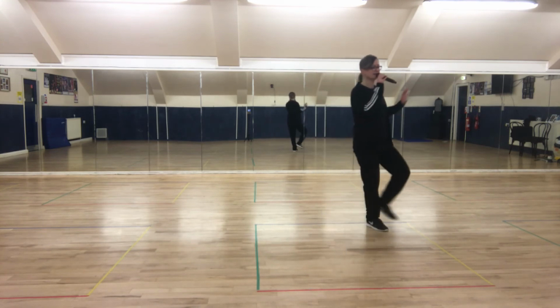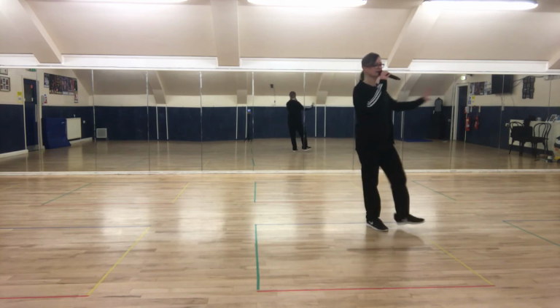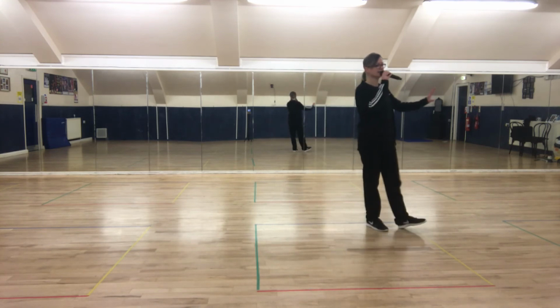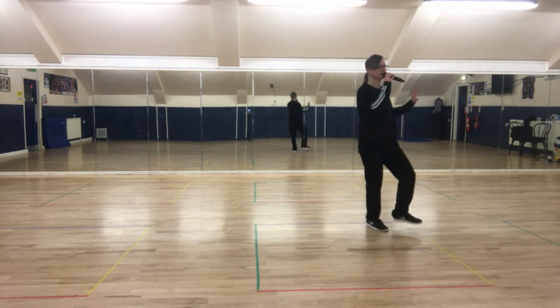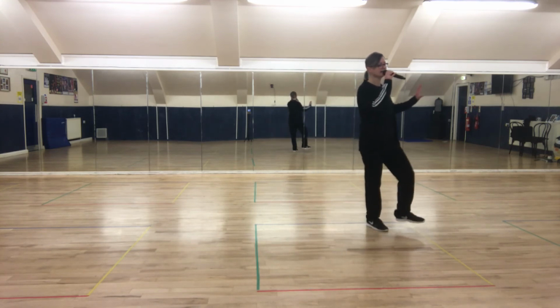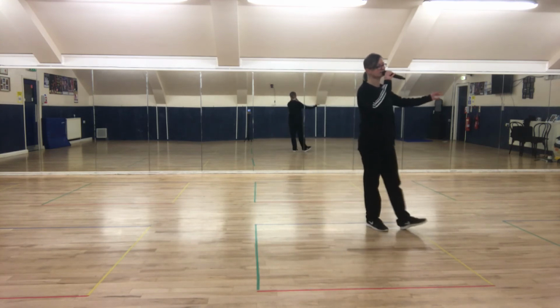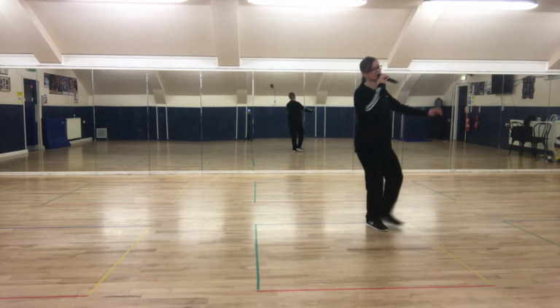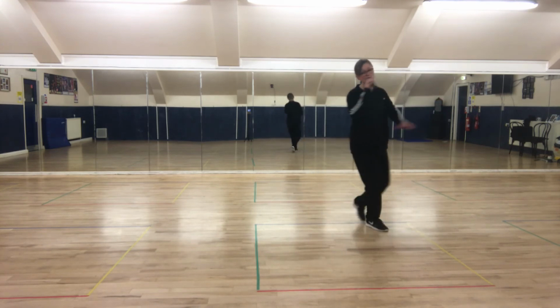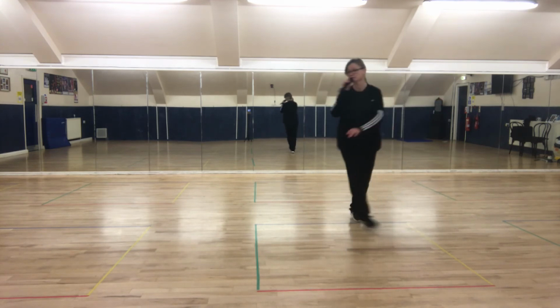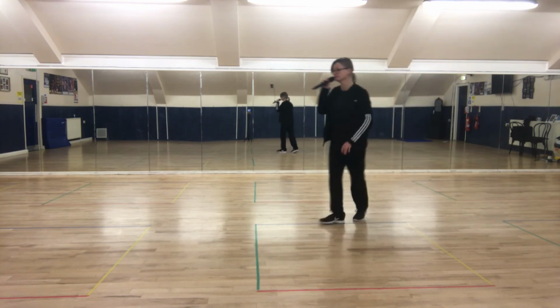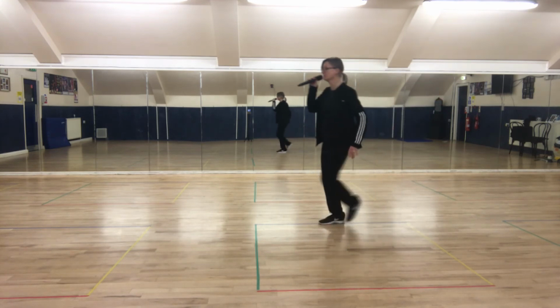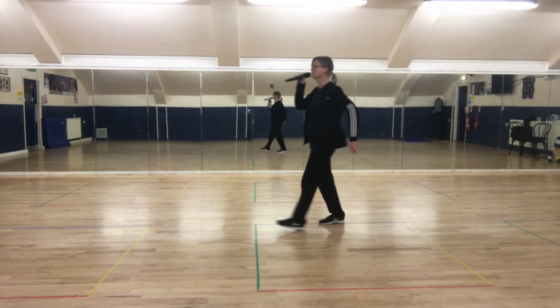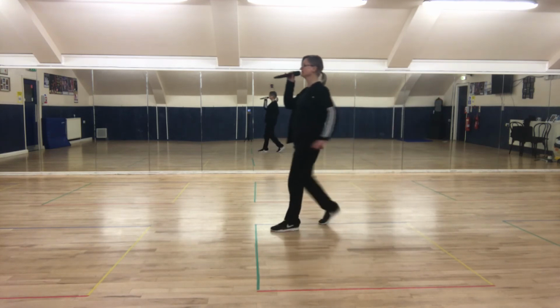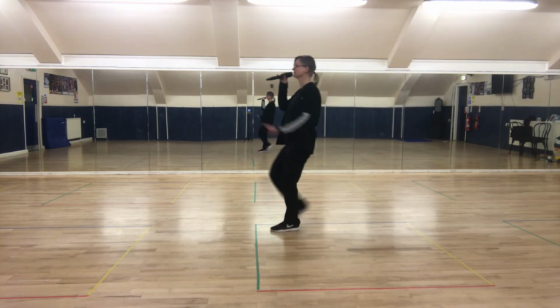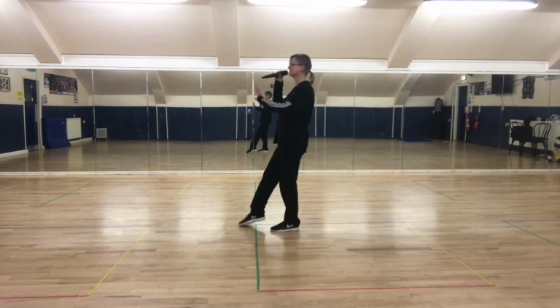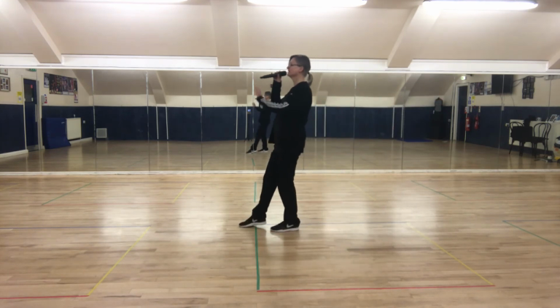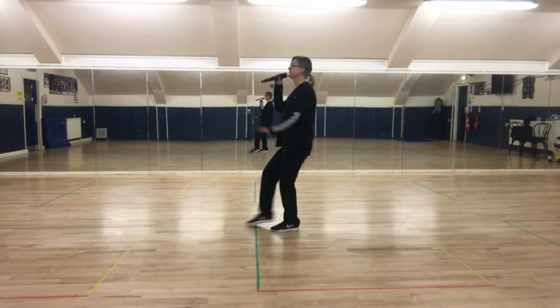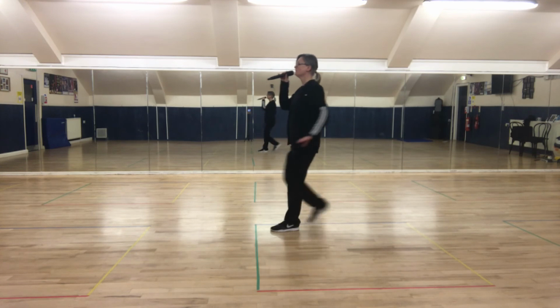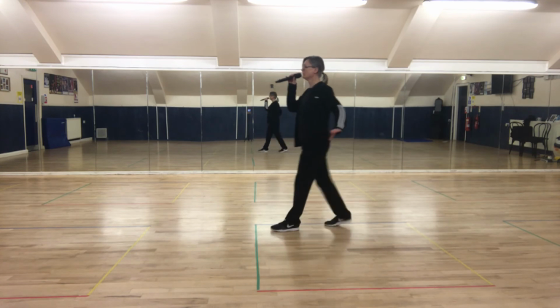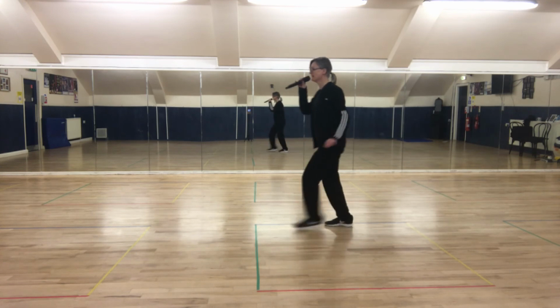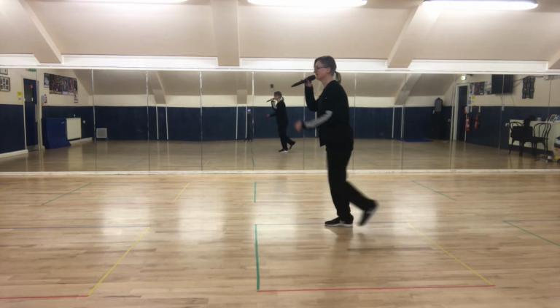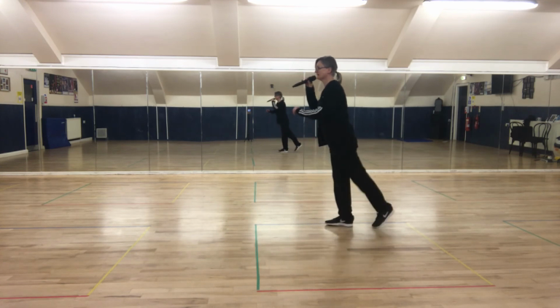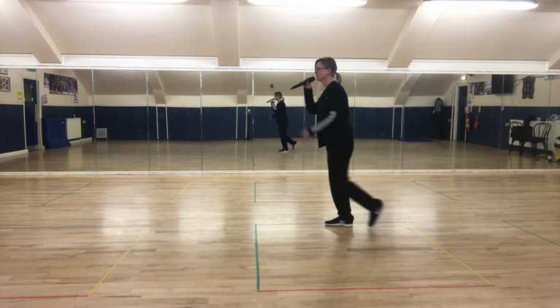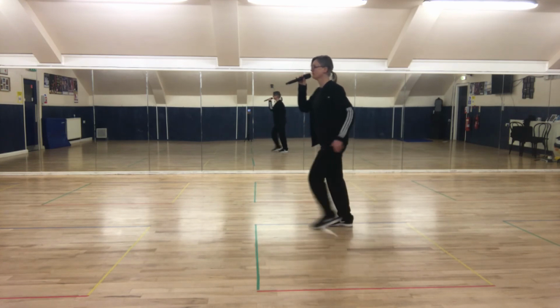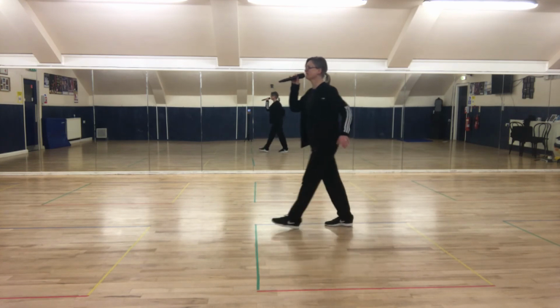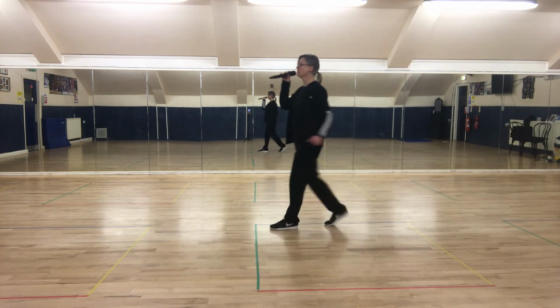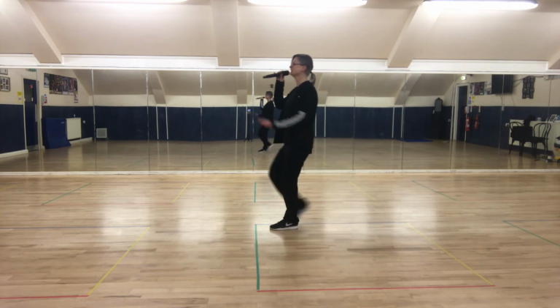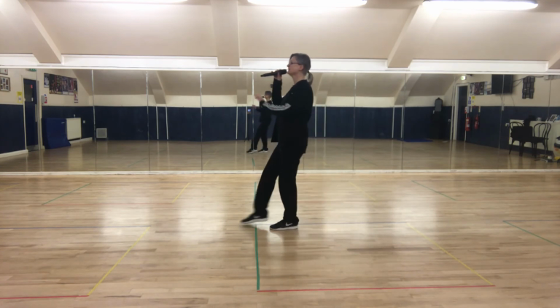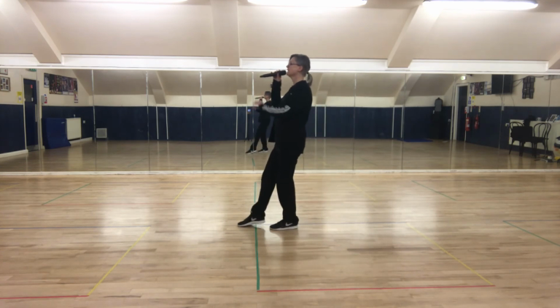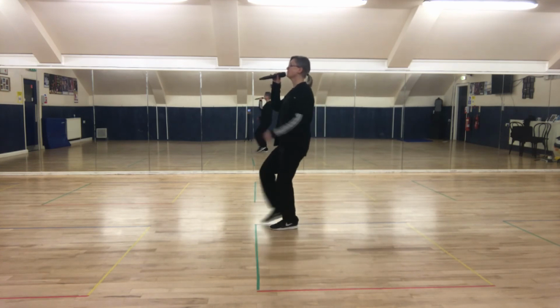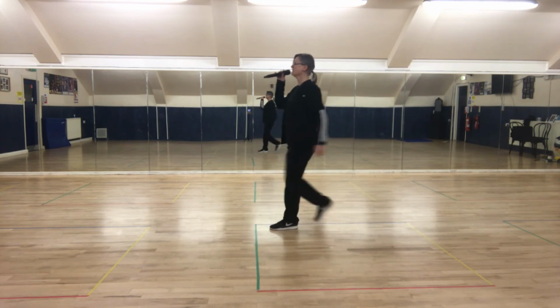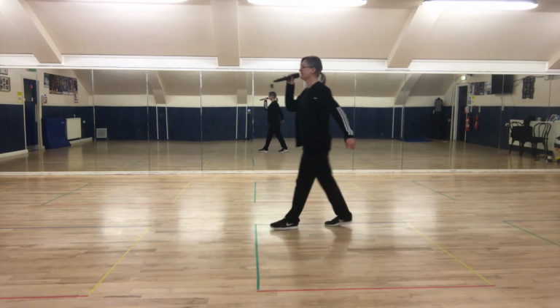Heel, heel — dance with the floor. Point. Eyes up, front forward, point back, two heels.